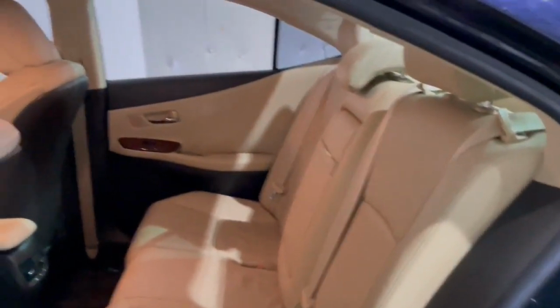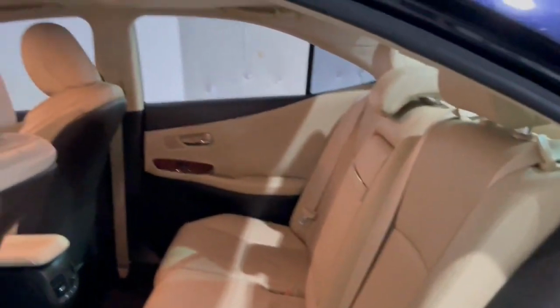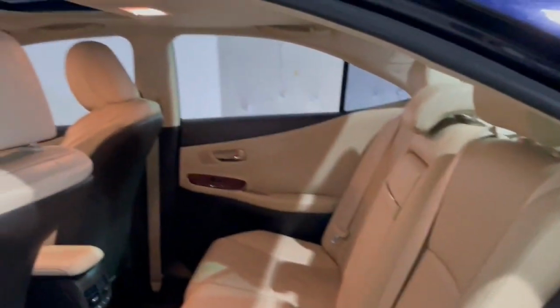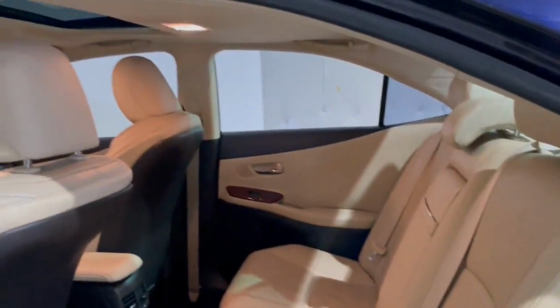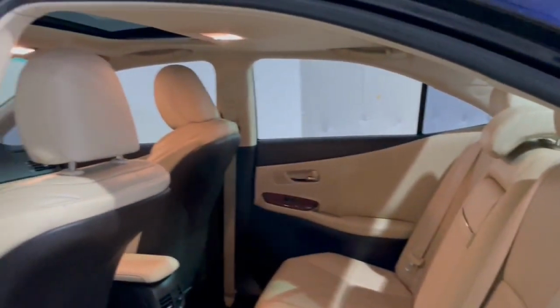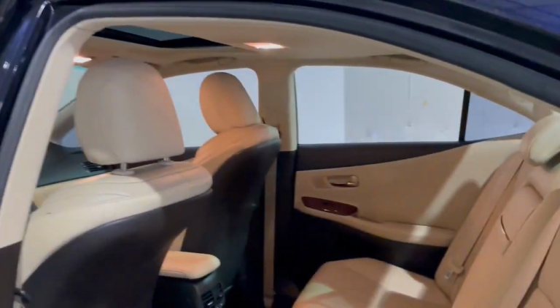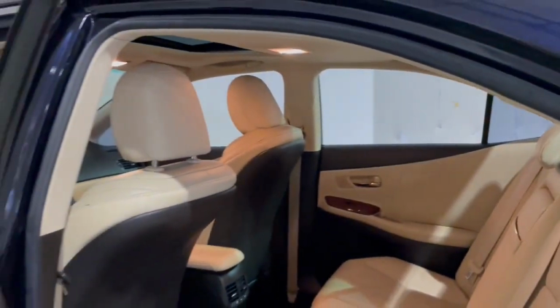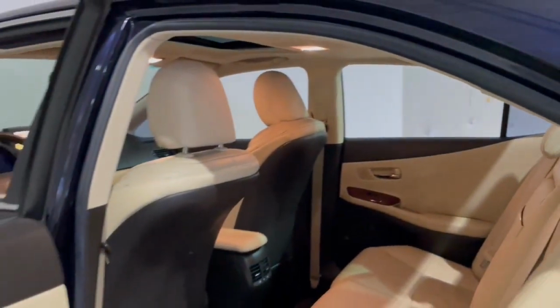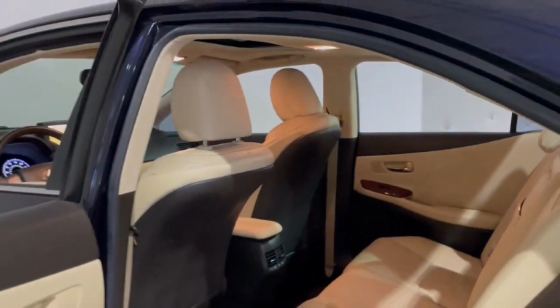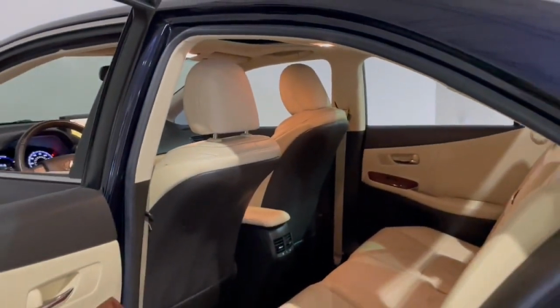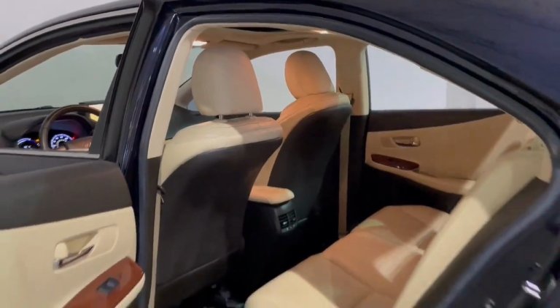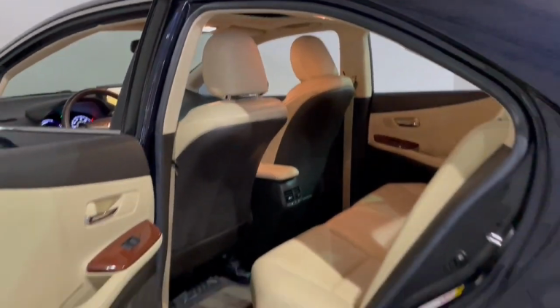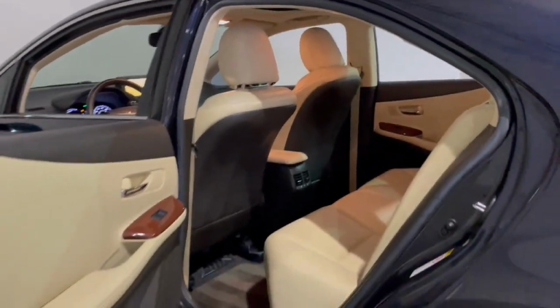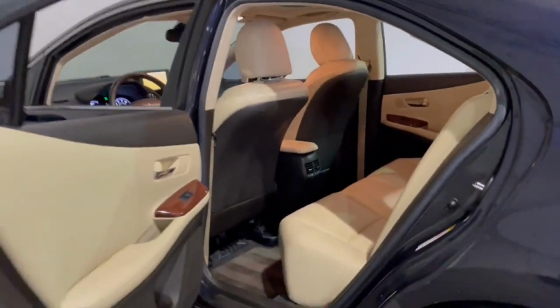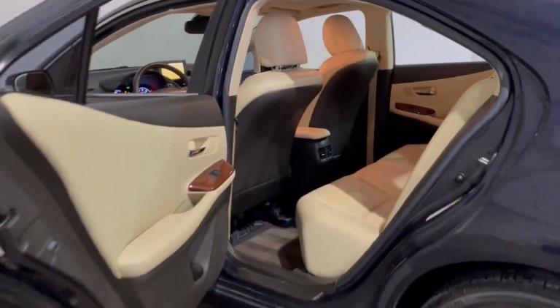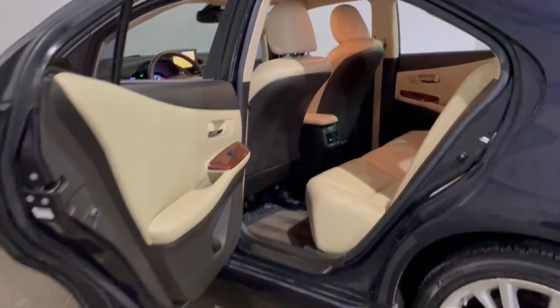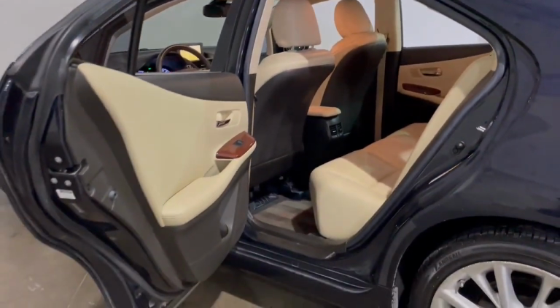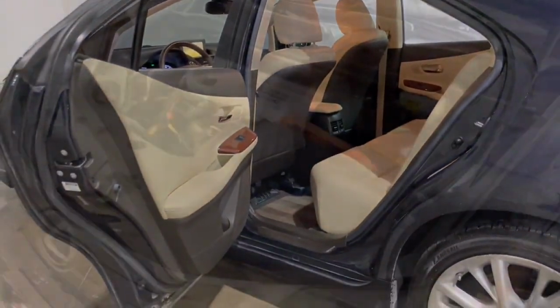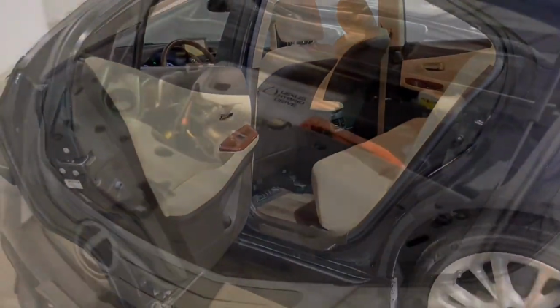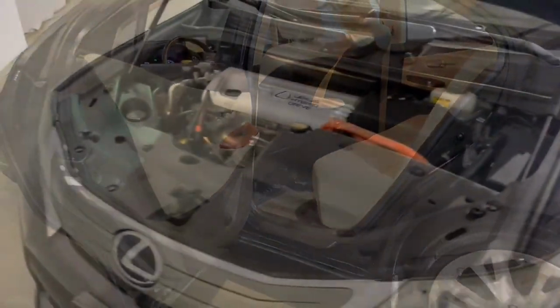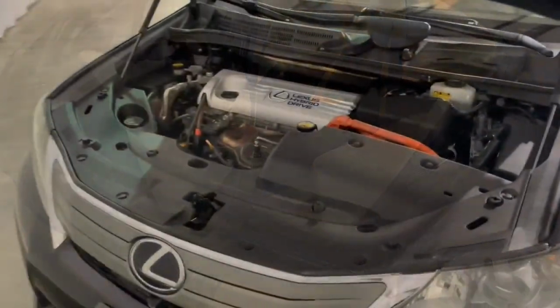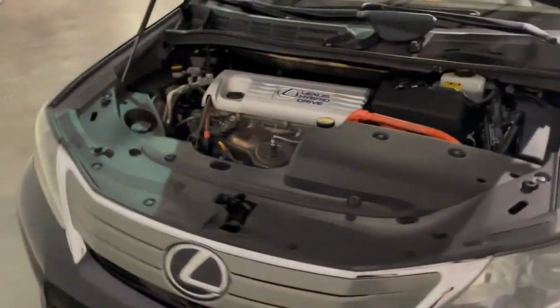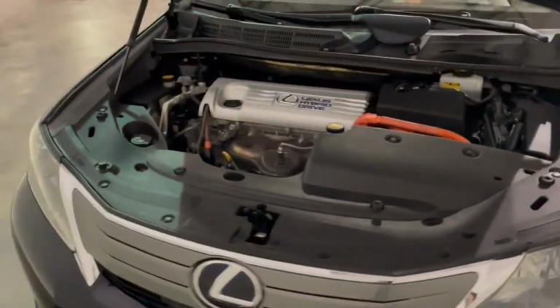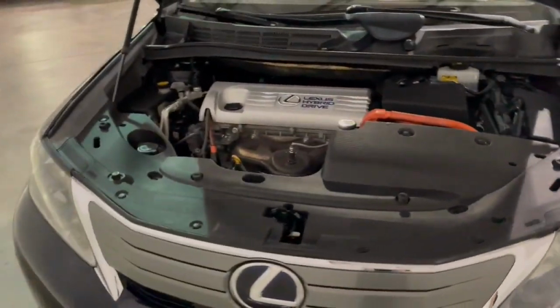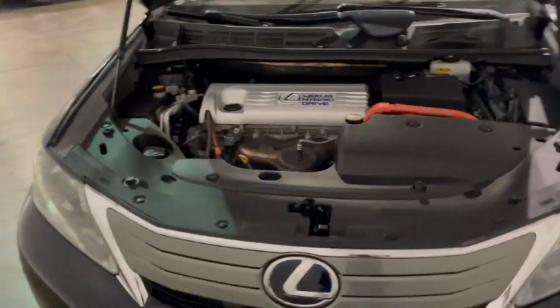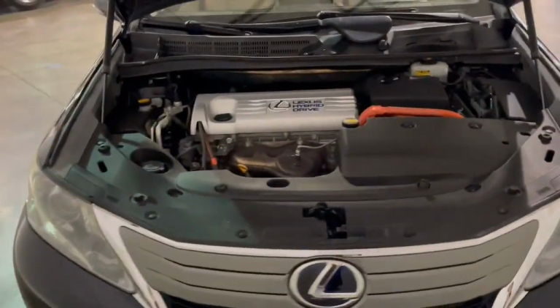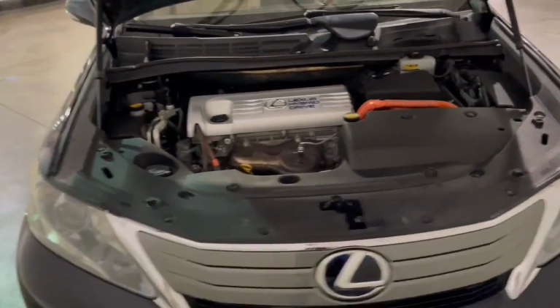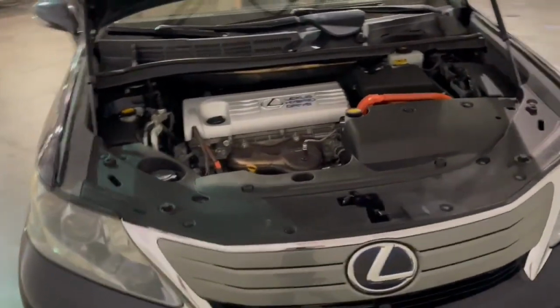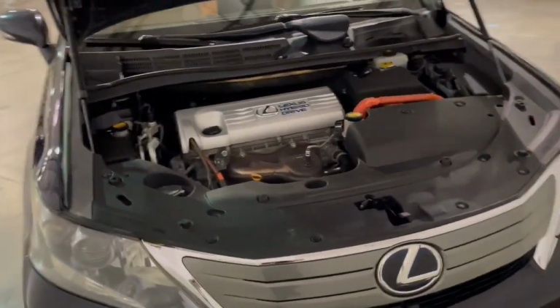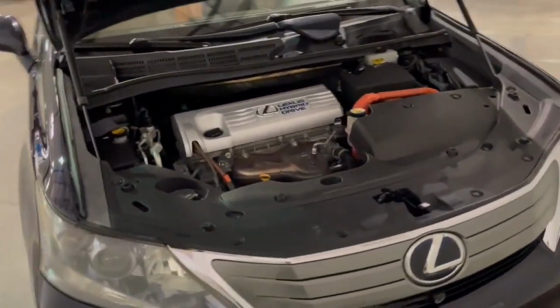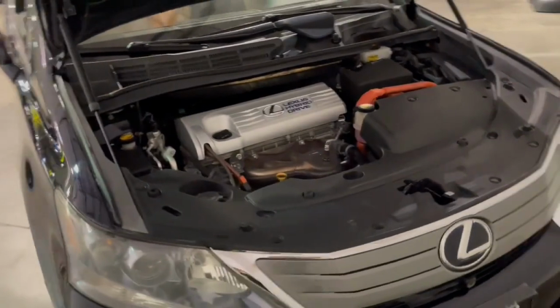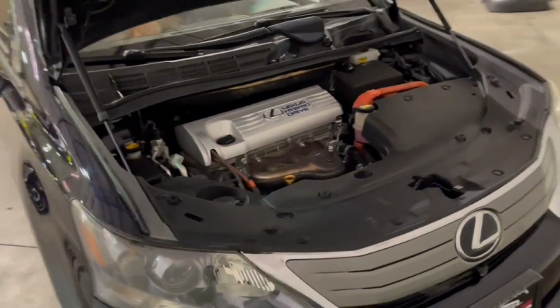Take elegance and efficiency with you on every drive in this refined HS. Come in for a road test — our team will make it the best part of your day.